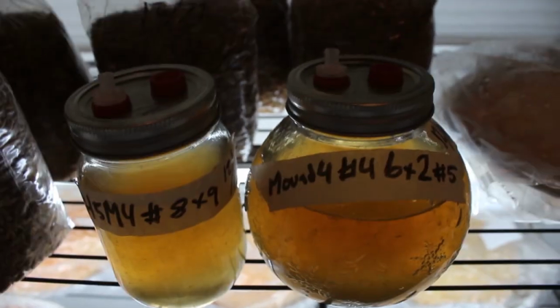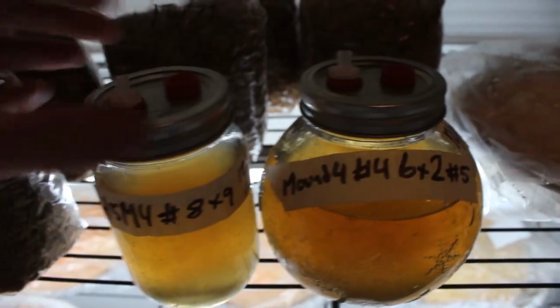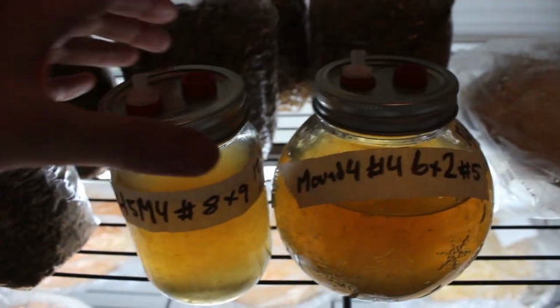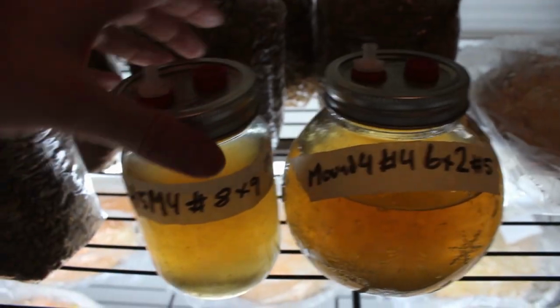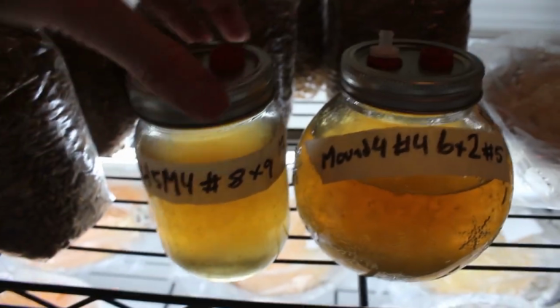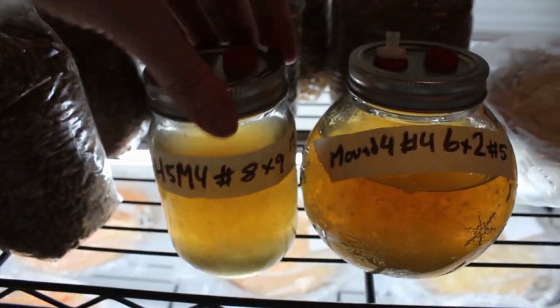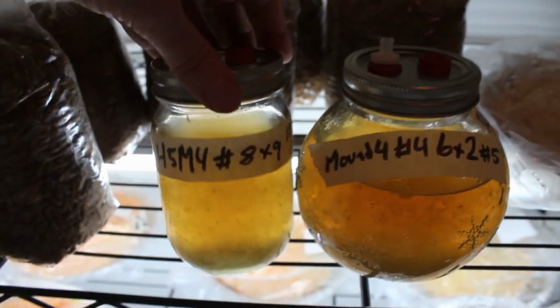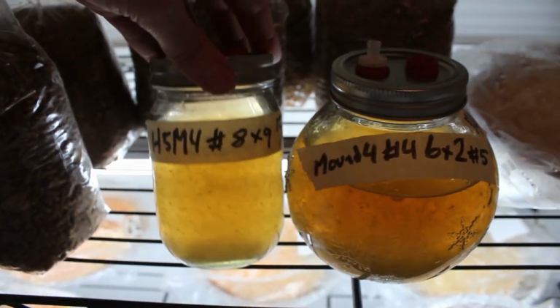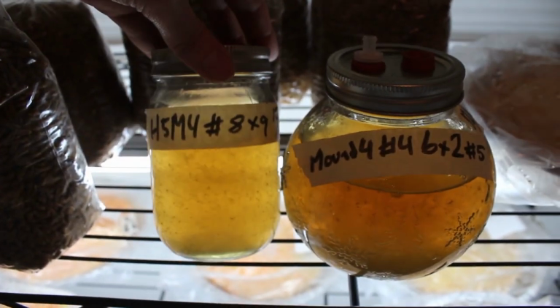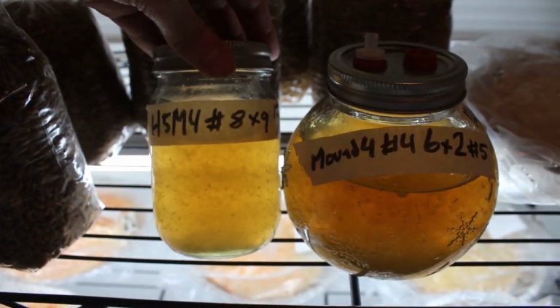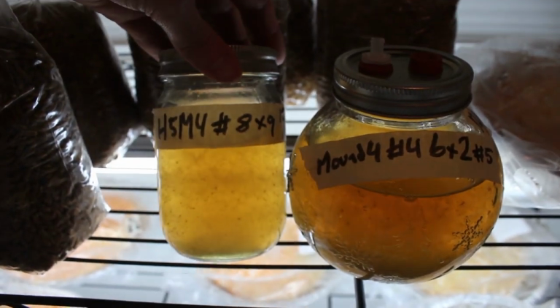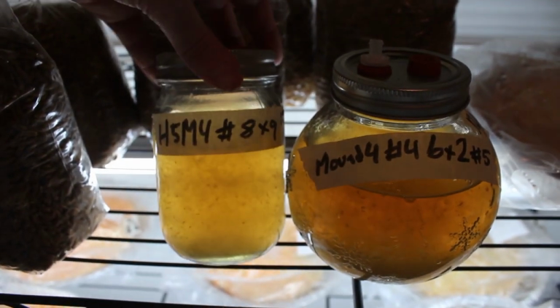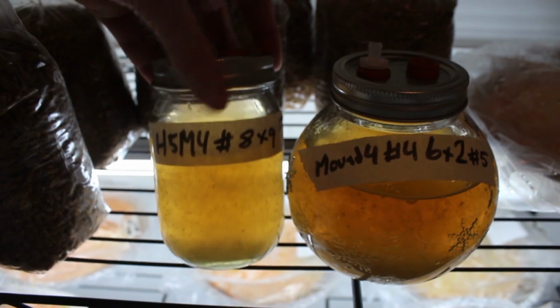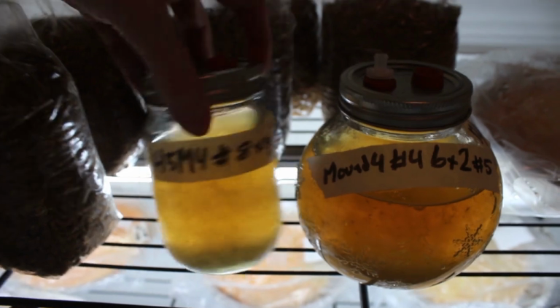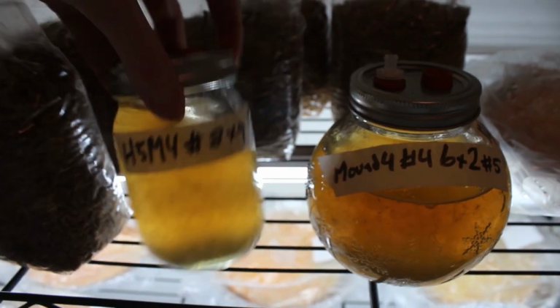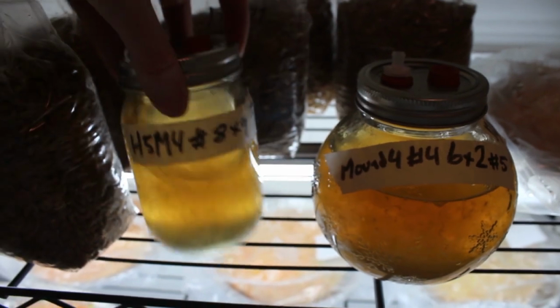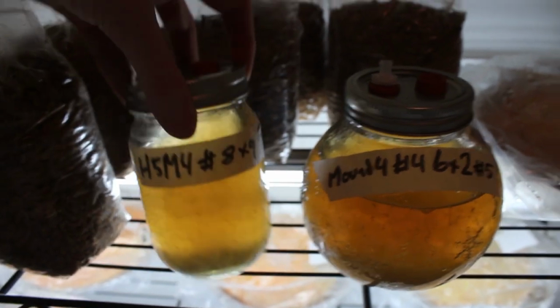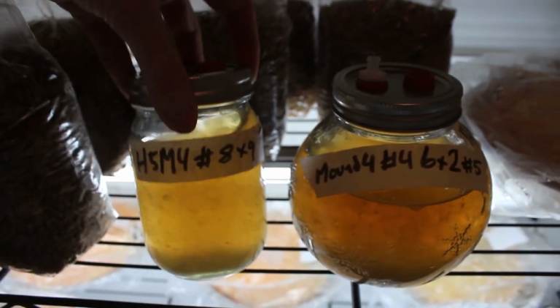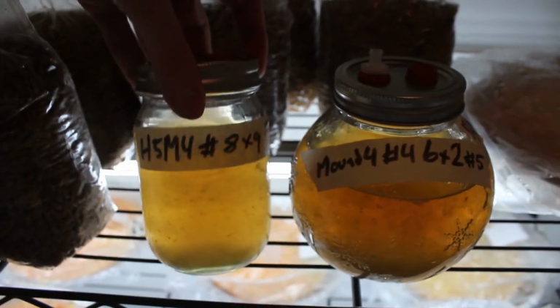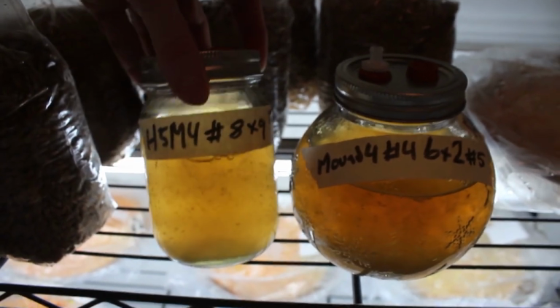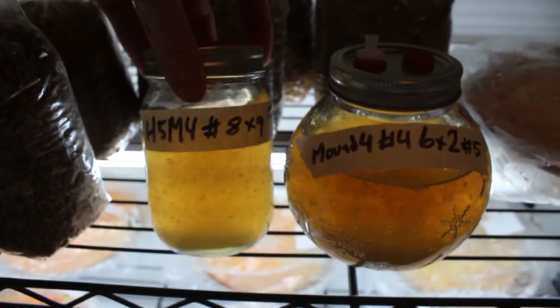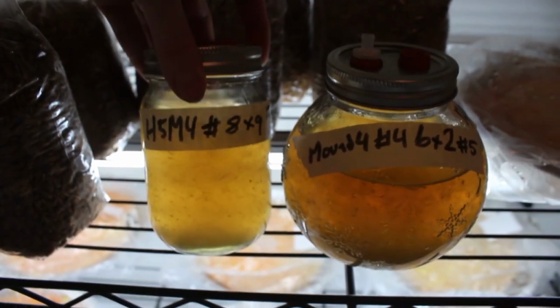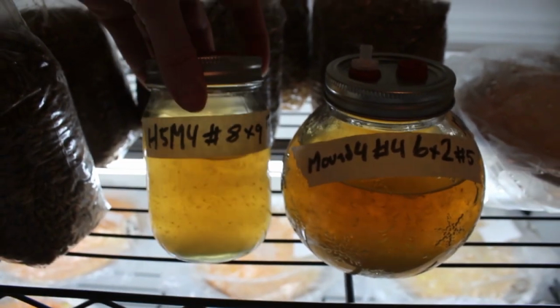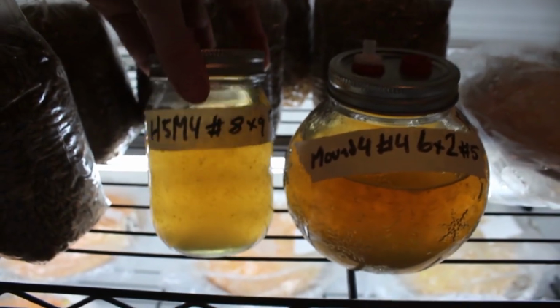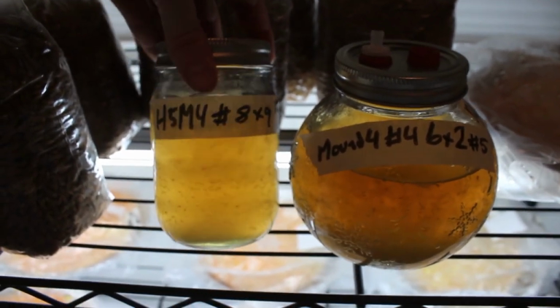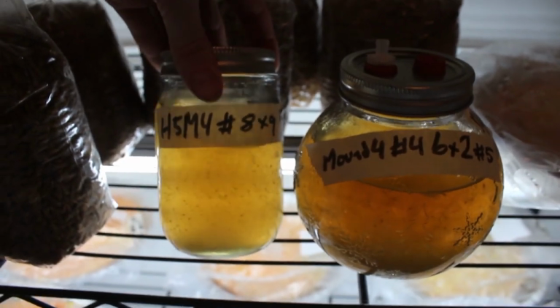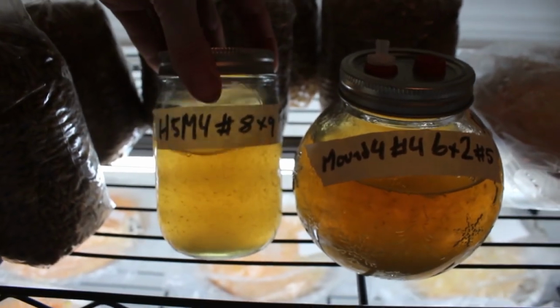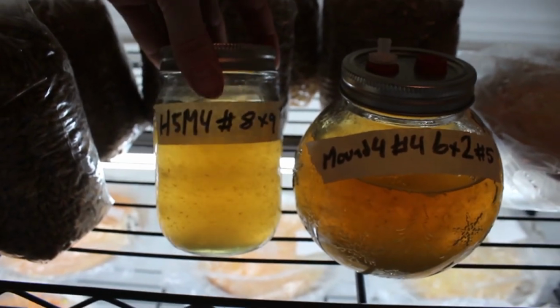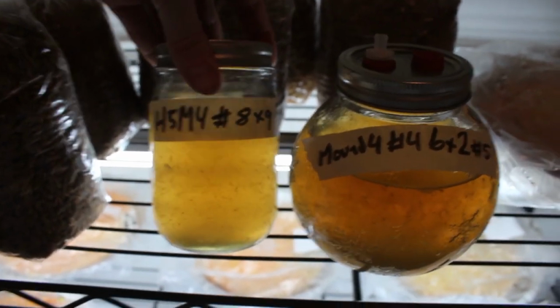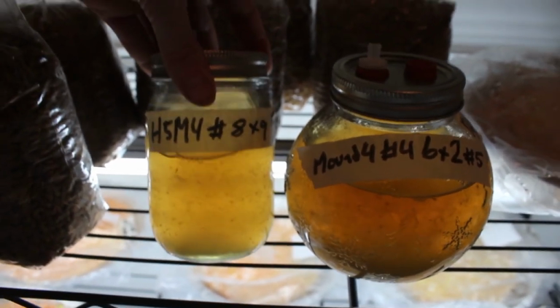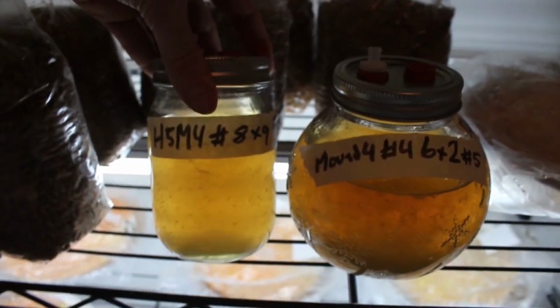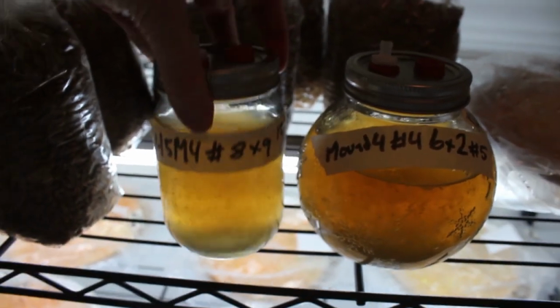Cultures senesce really quickly. The key to getting good yields on cordyceps and vigorous growth is to always have the mycelium growing and expanding. It should take about a week for these to be fully colonized once you first inoculate them.